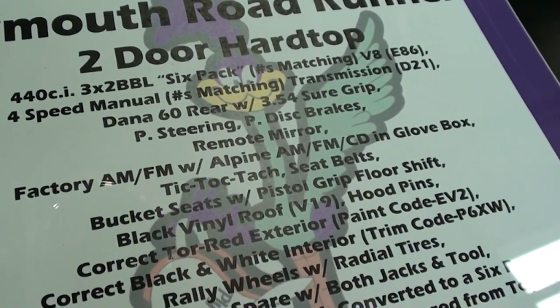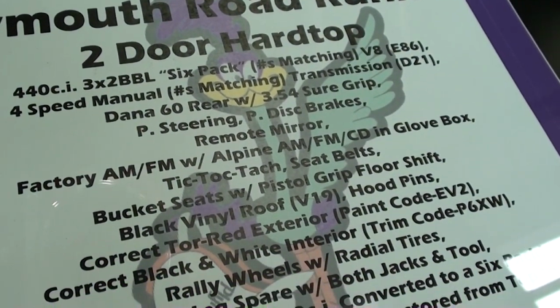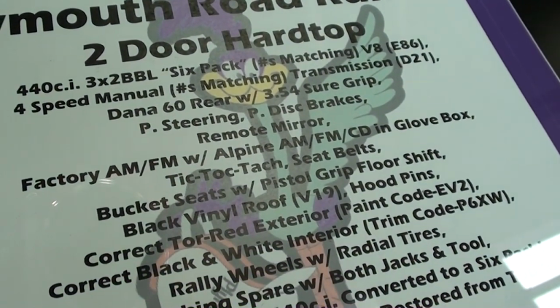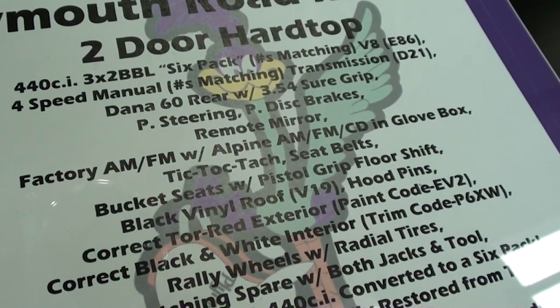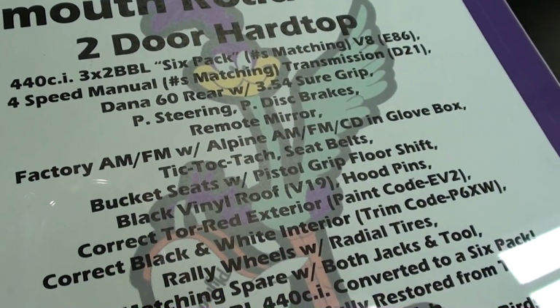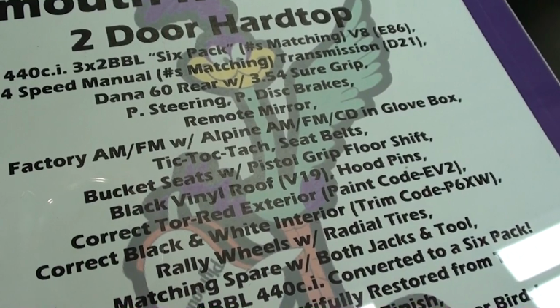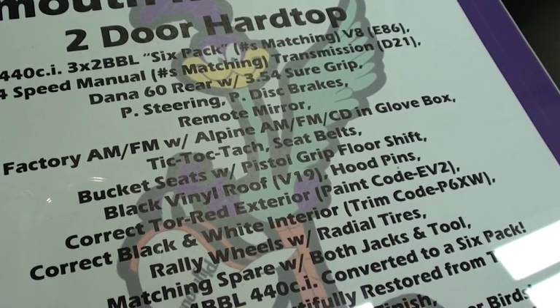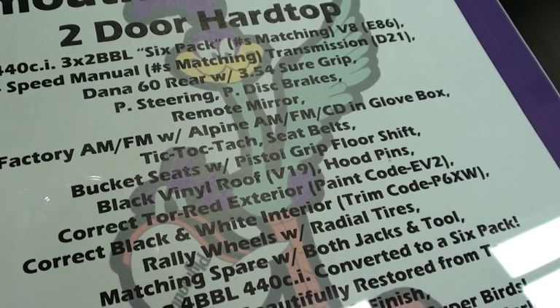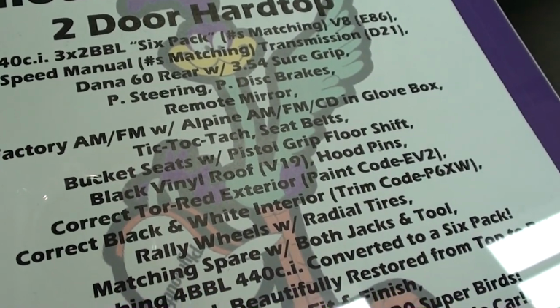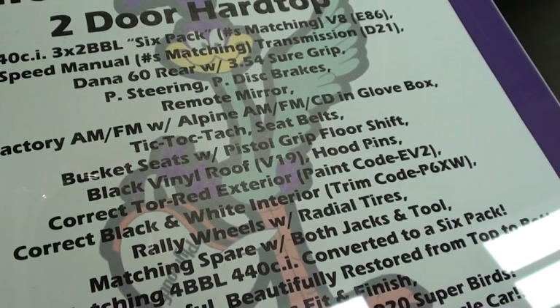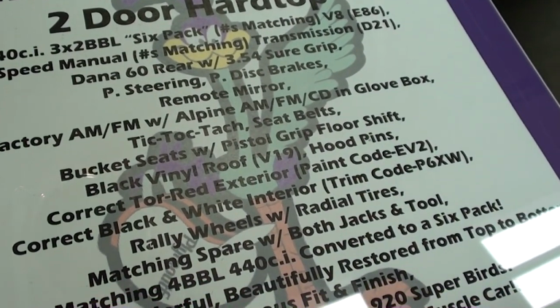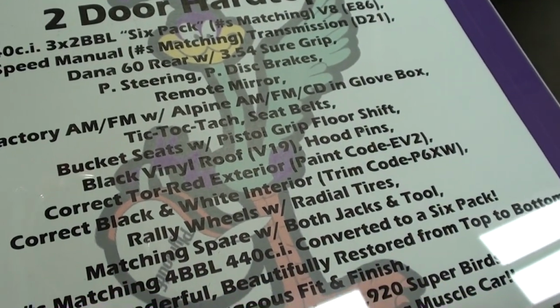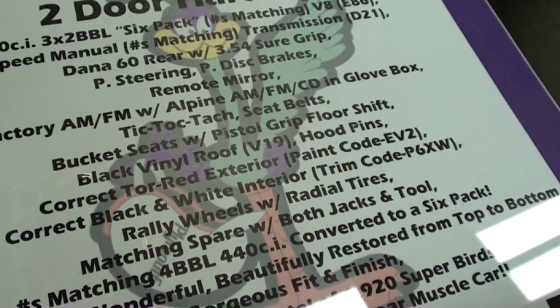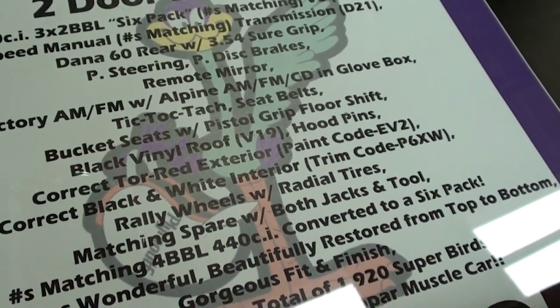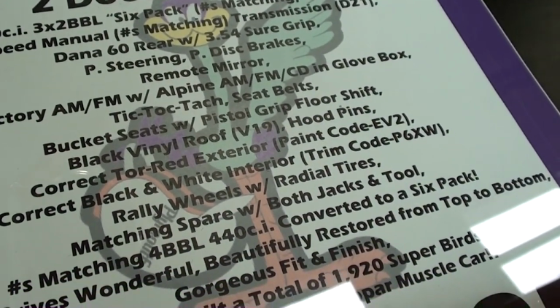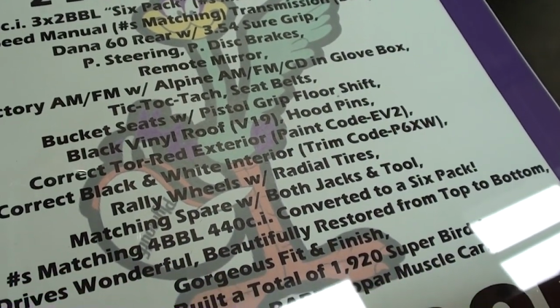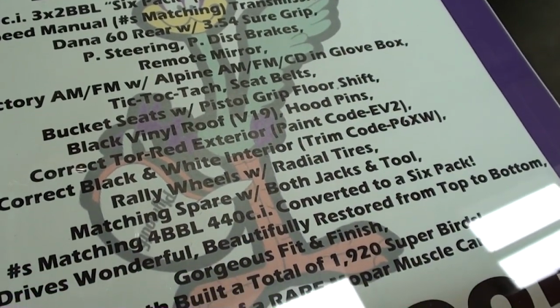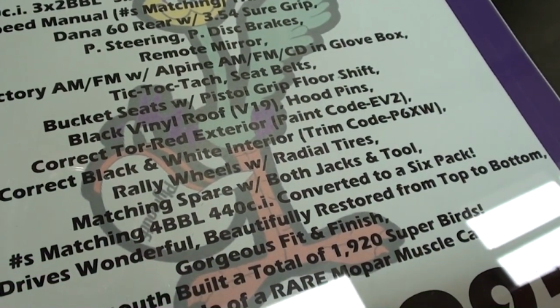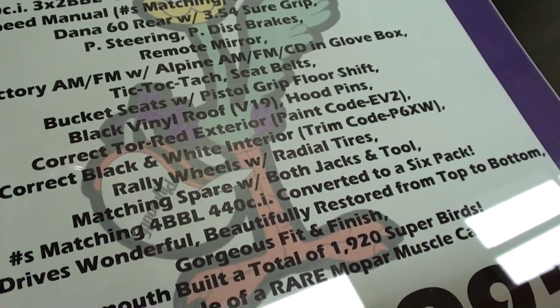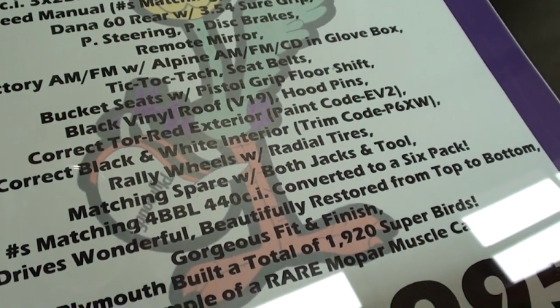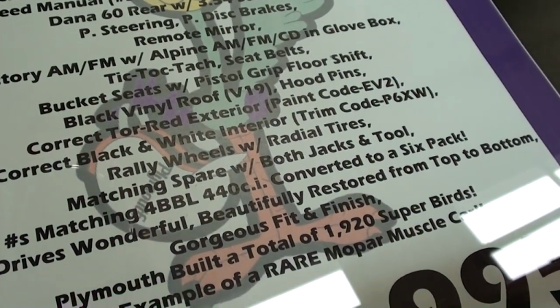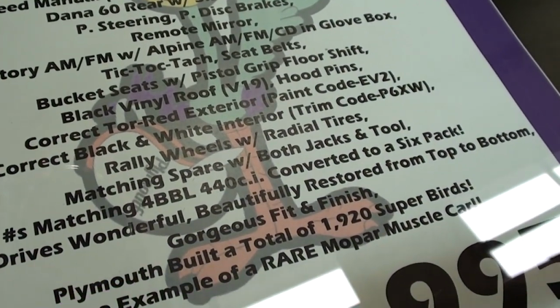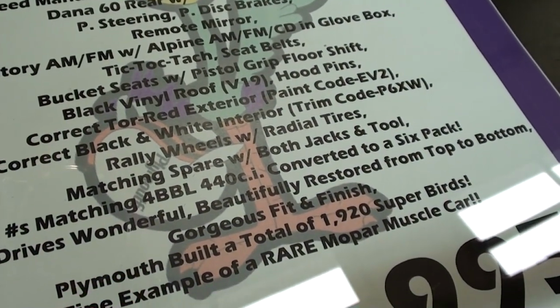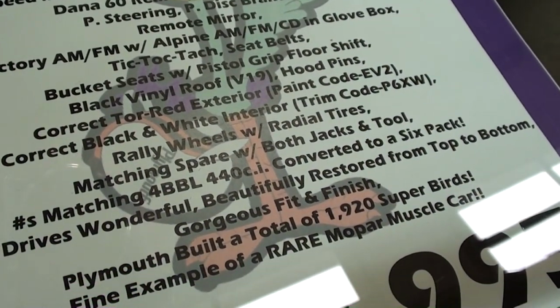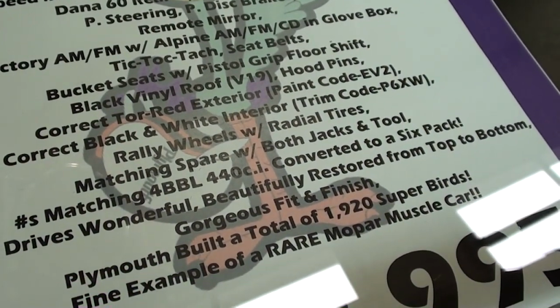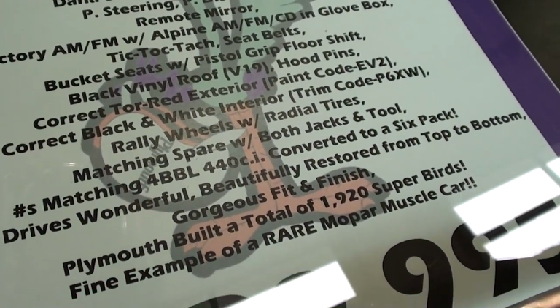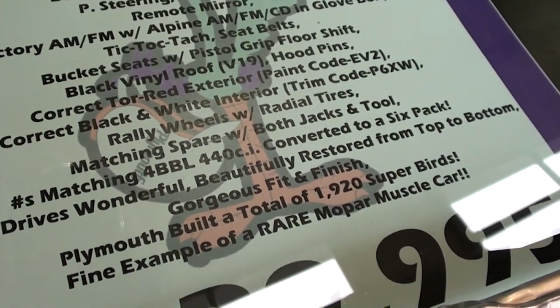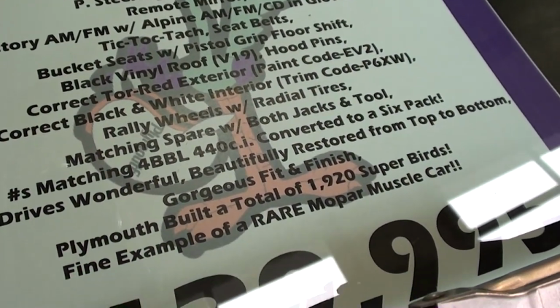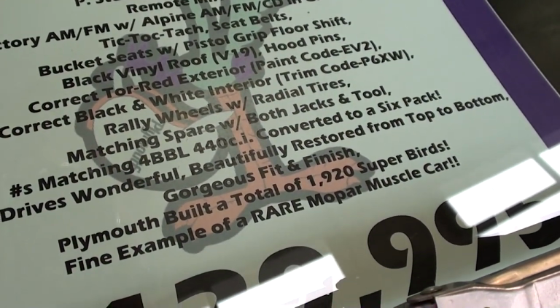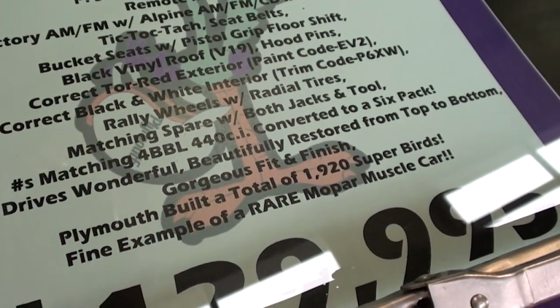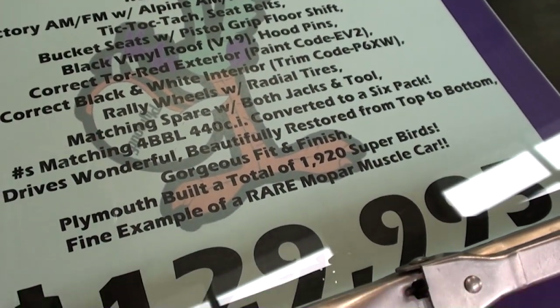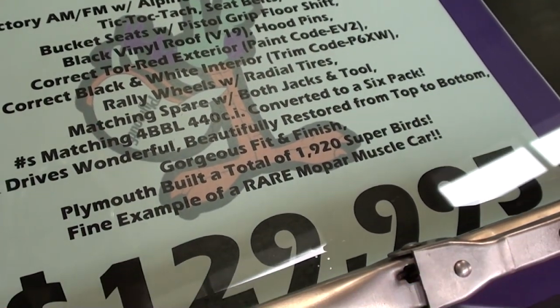All numbers matching, and it's got the 3.54 Sure Grip out back. Very cool.